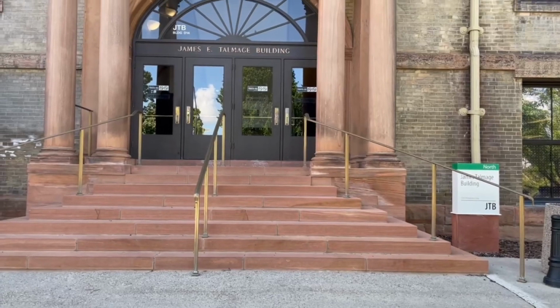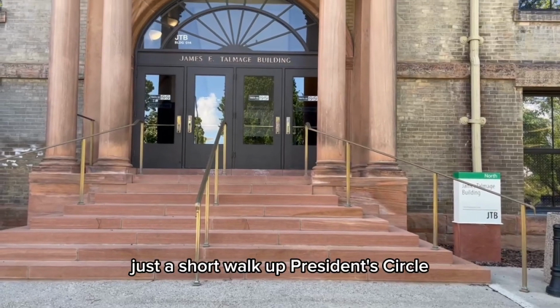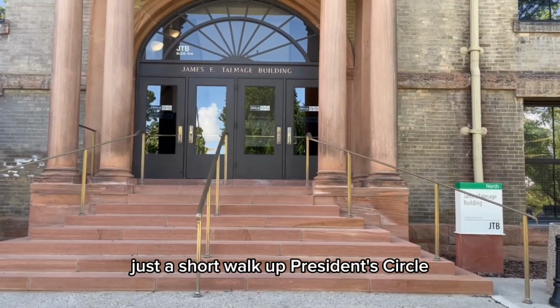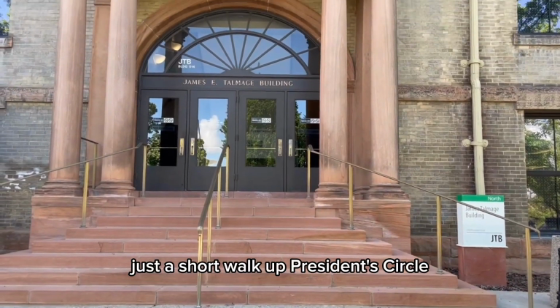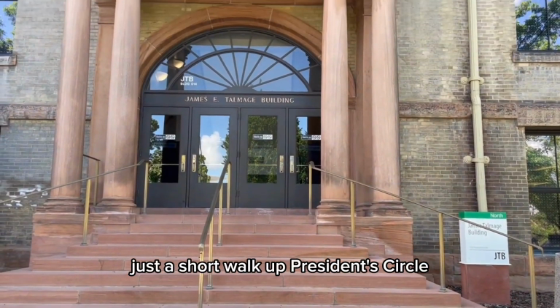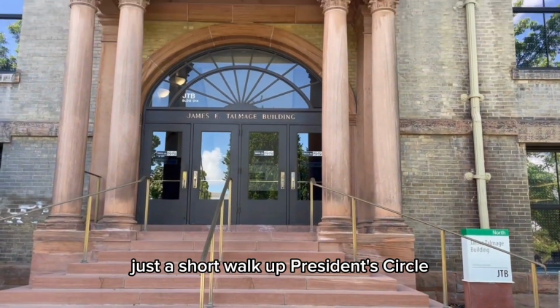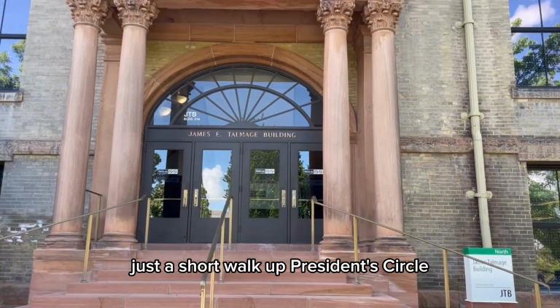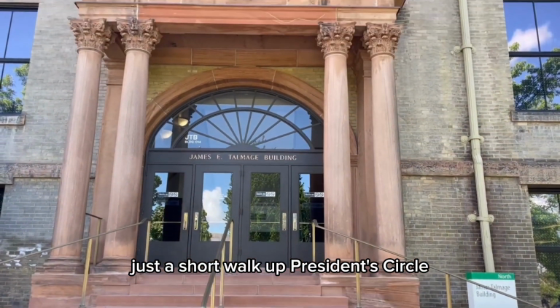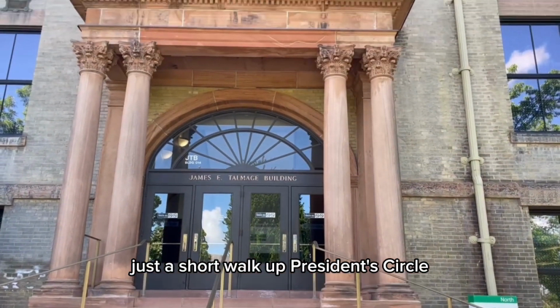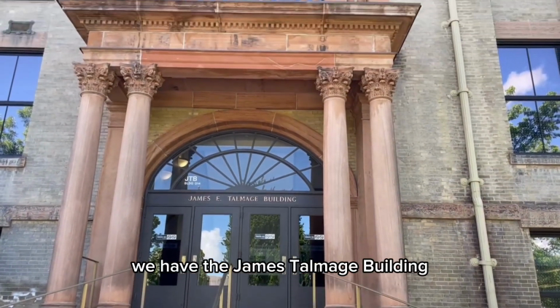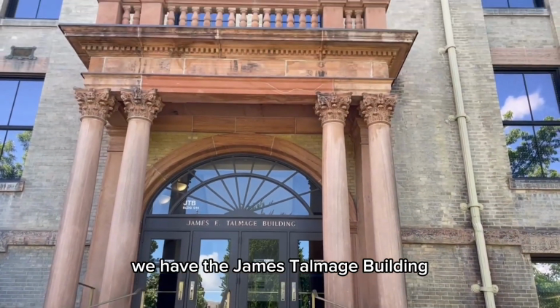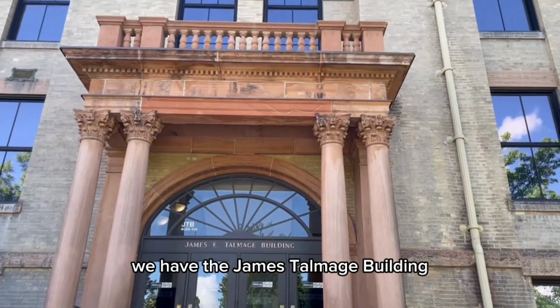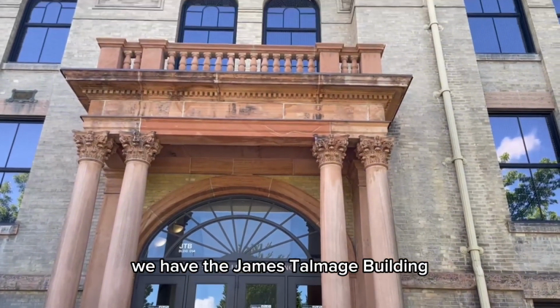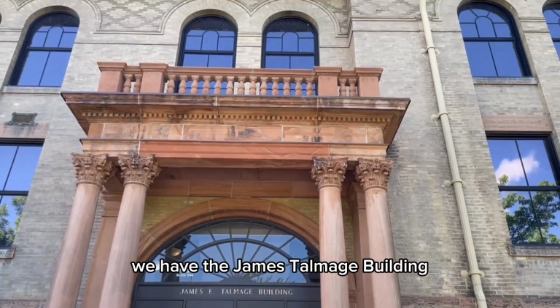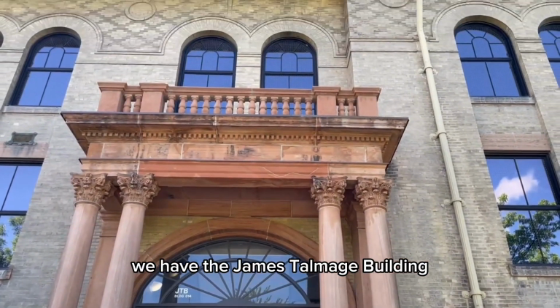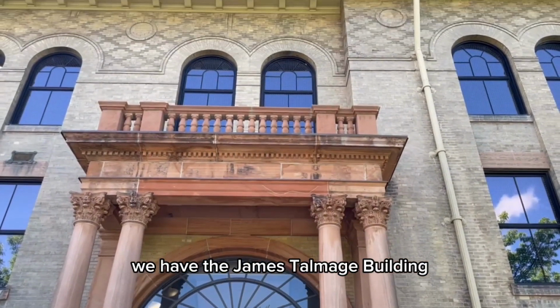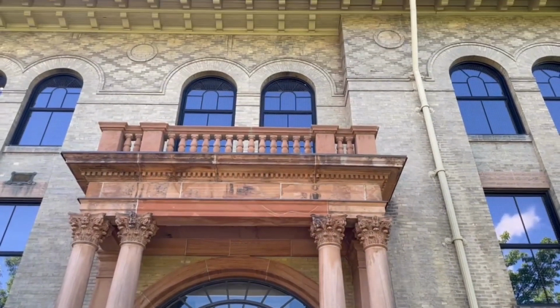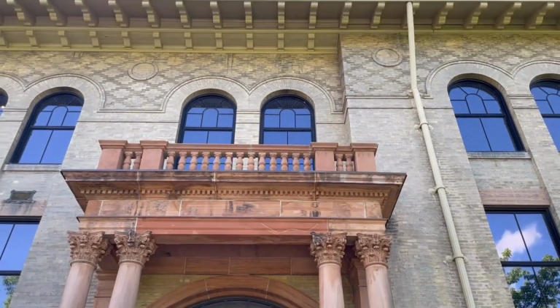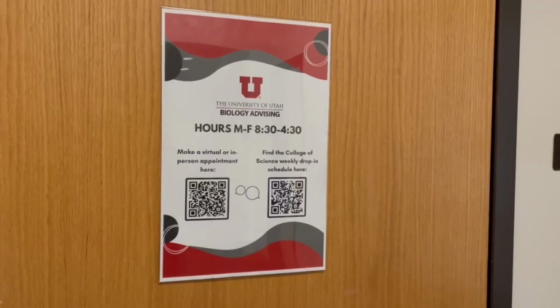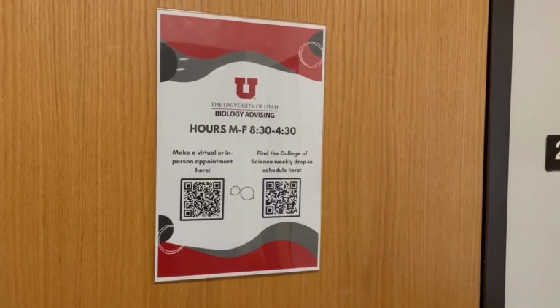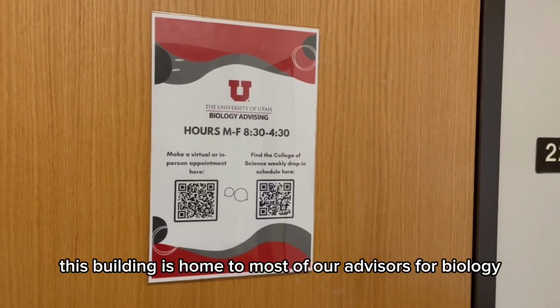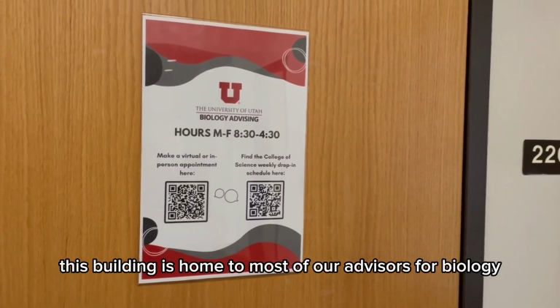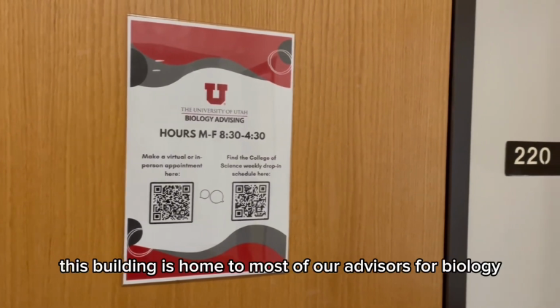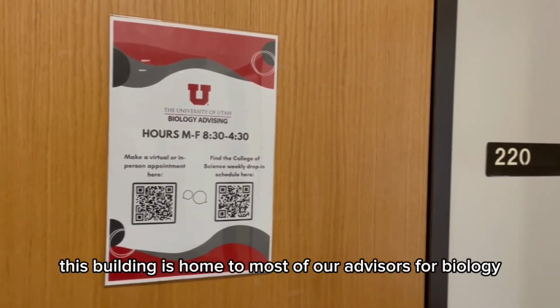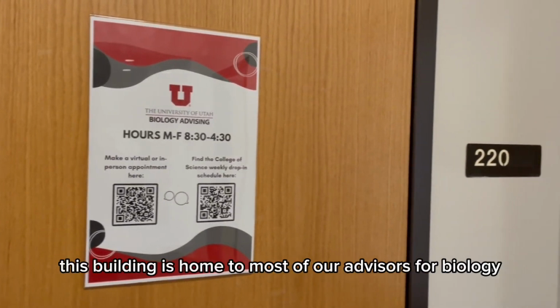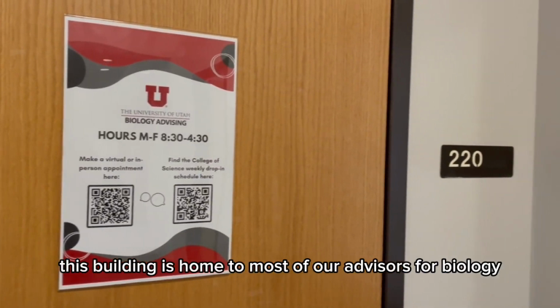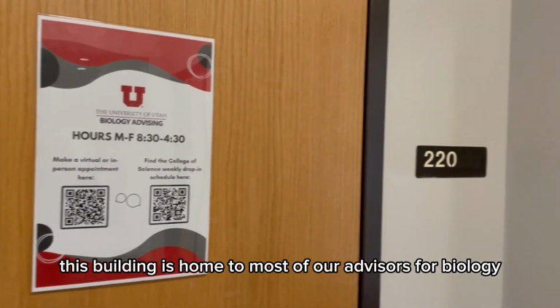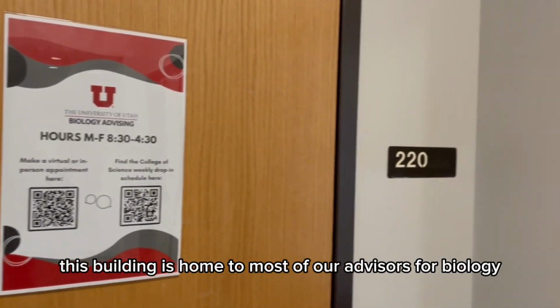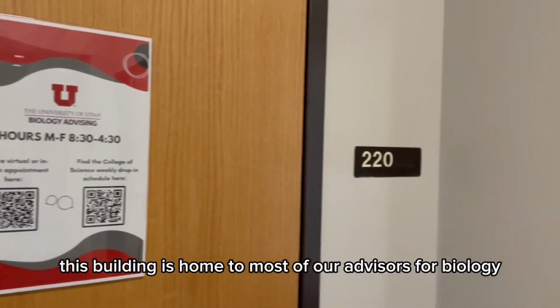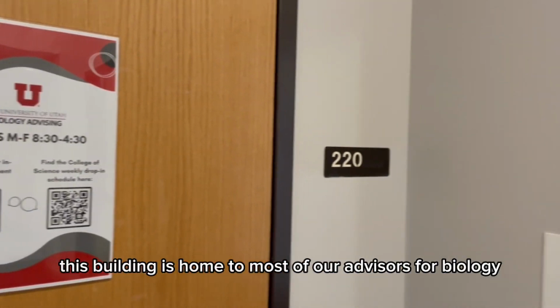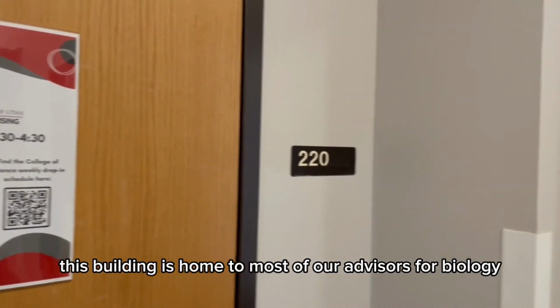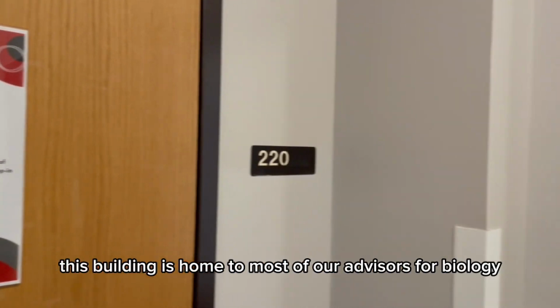Just a short walk up President's Circle, we have the James Talmadge Building. This building is home to most of our advisors for biology.